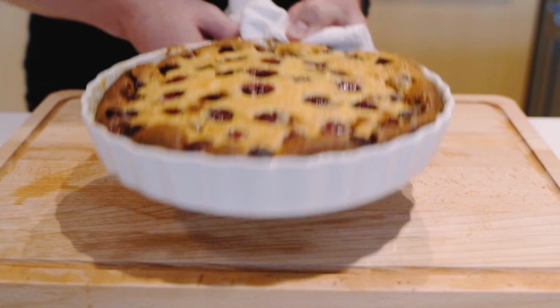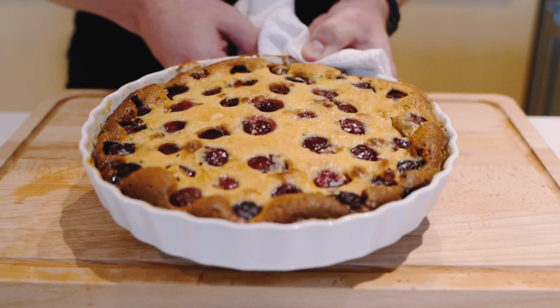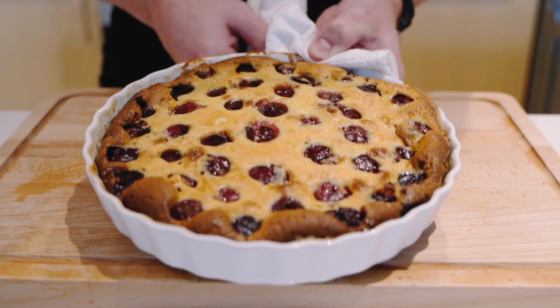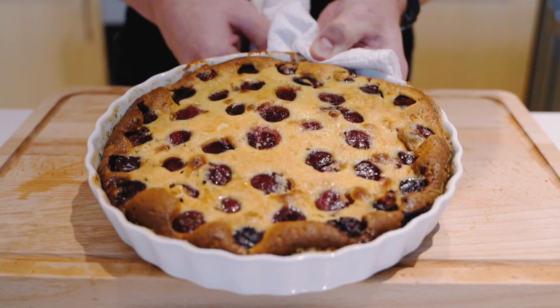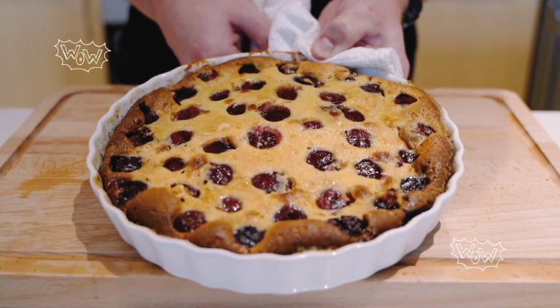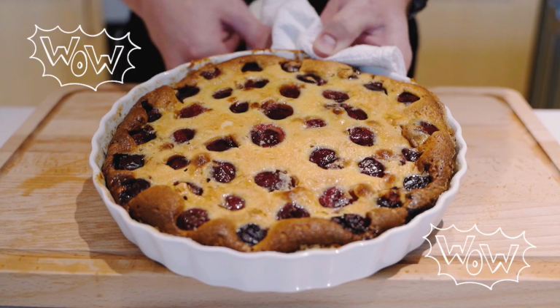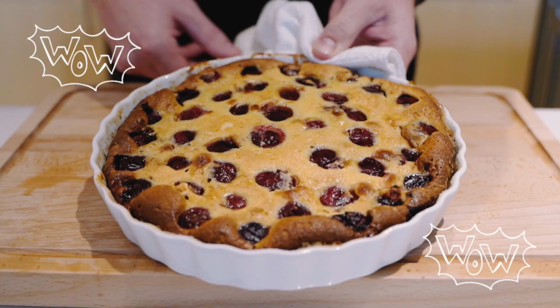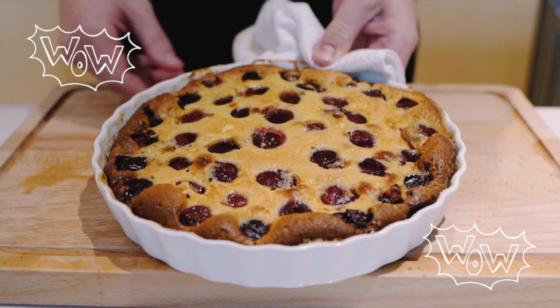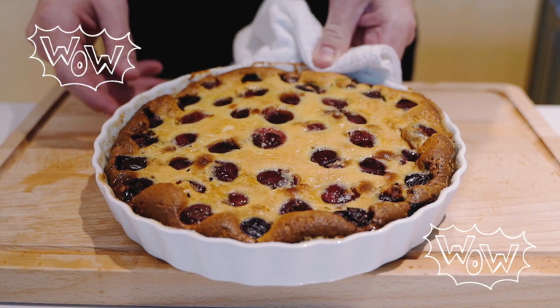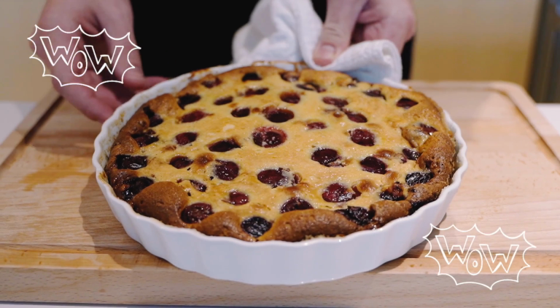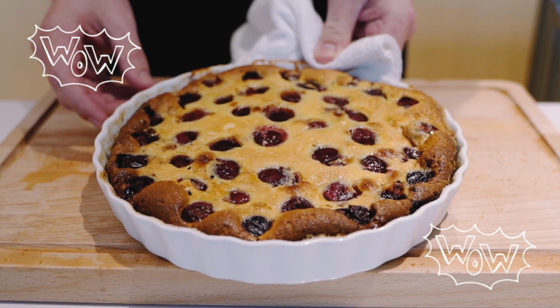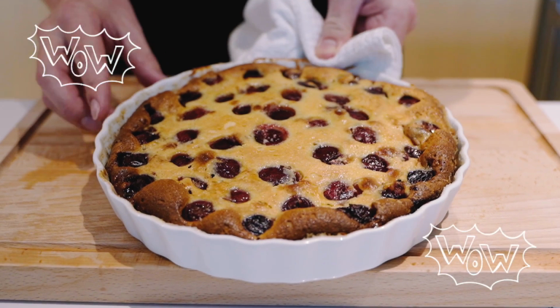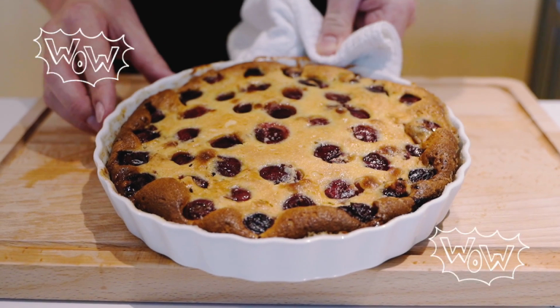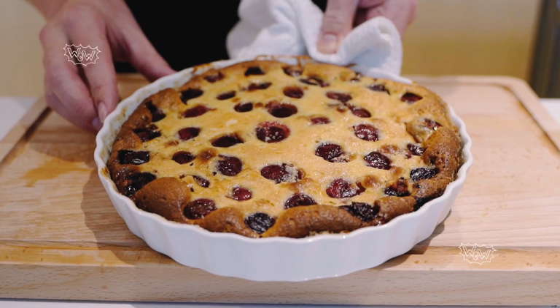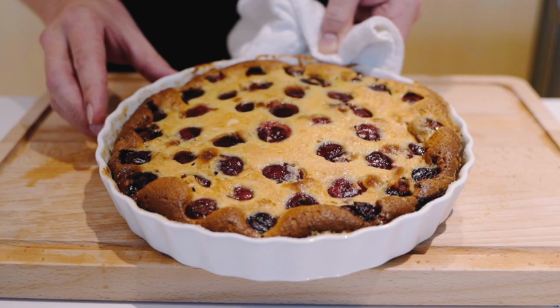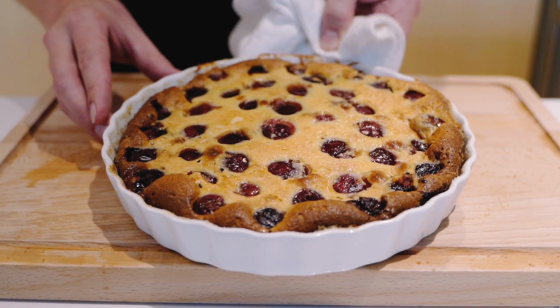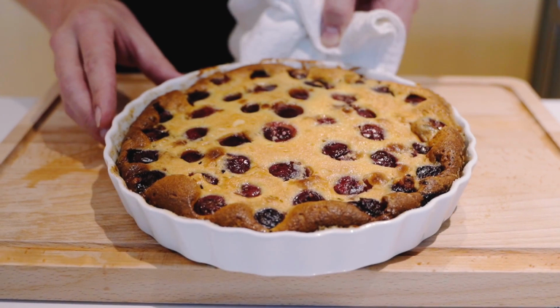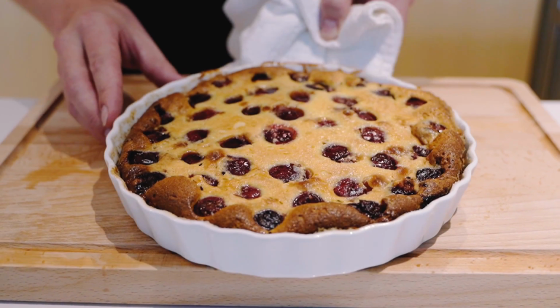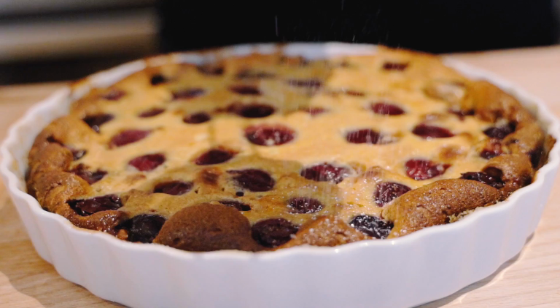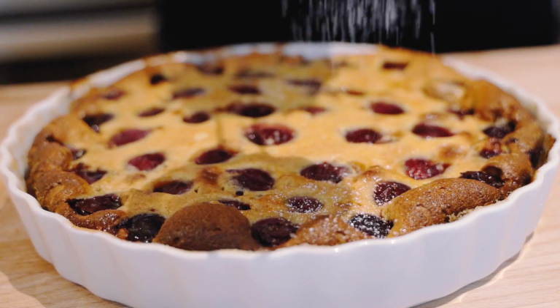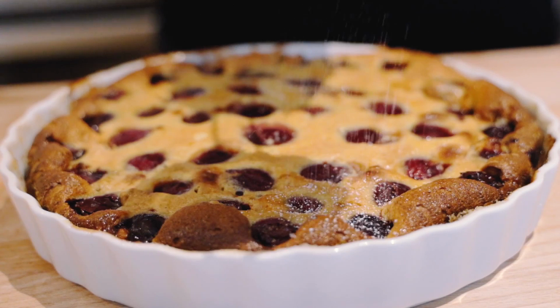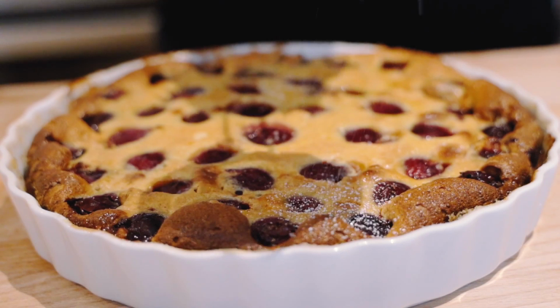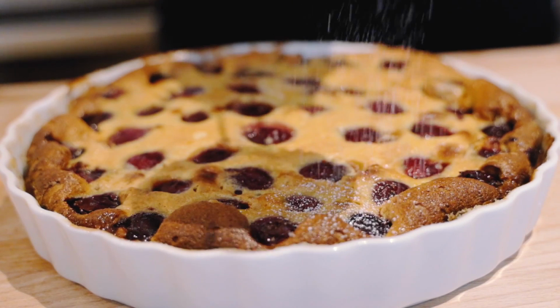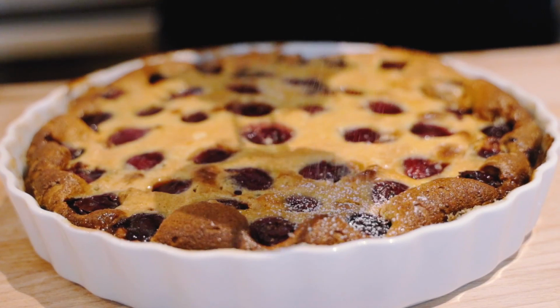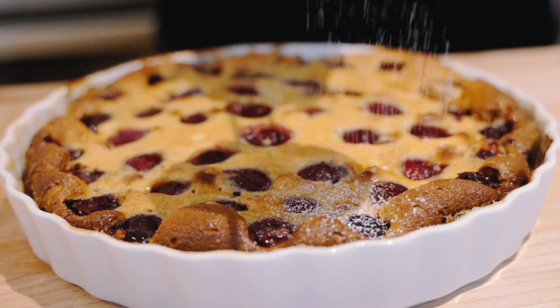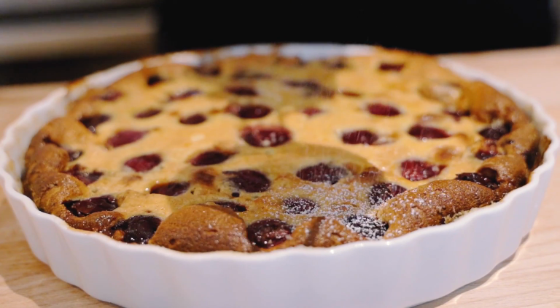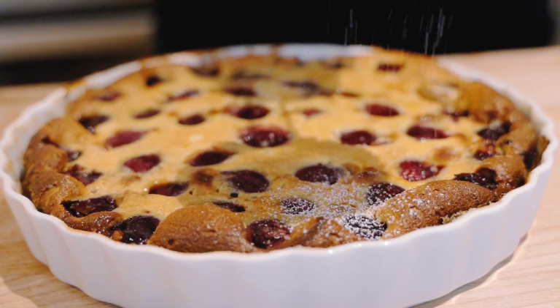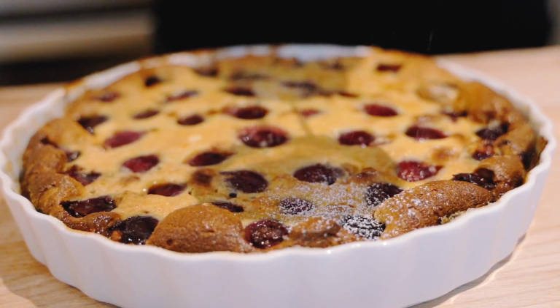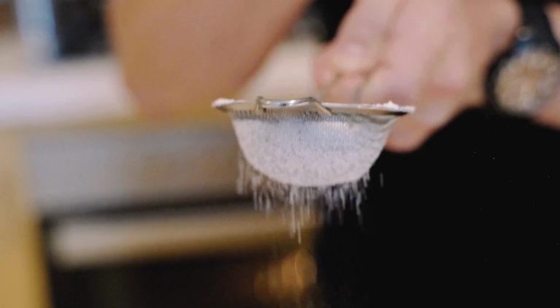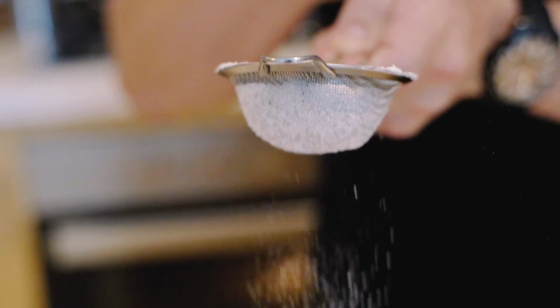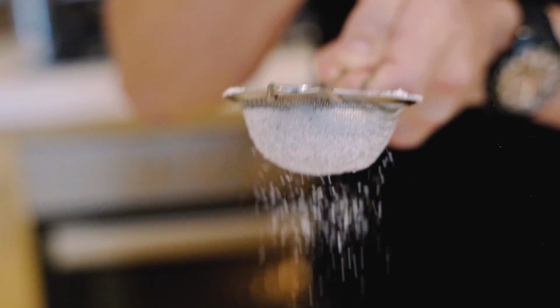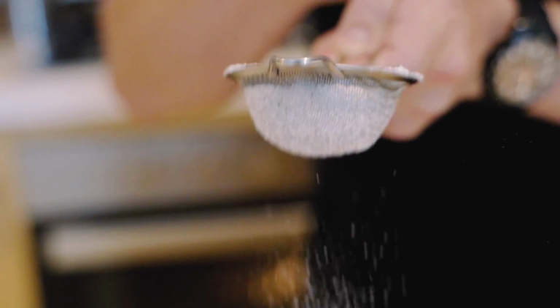This has been in the oven now for about 35 minutes — the batter mix has cooked and it's ready to go.